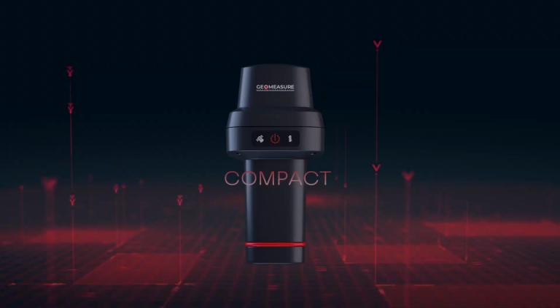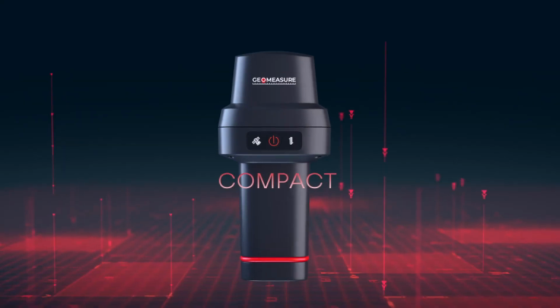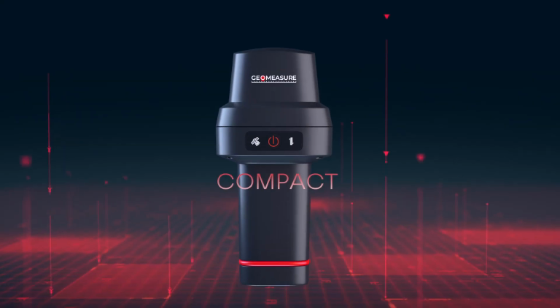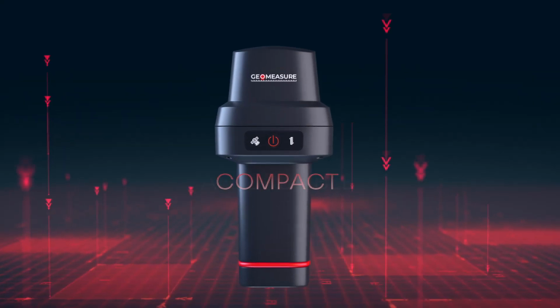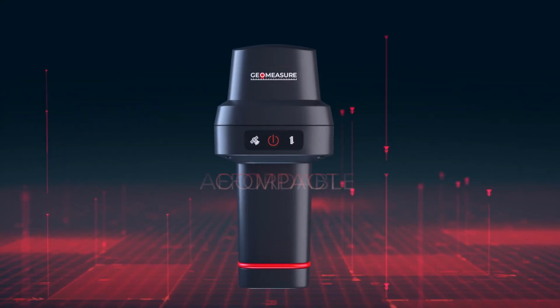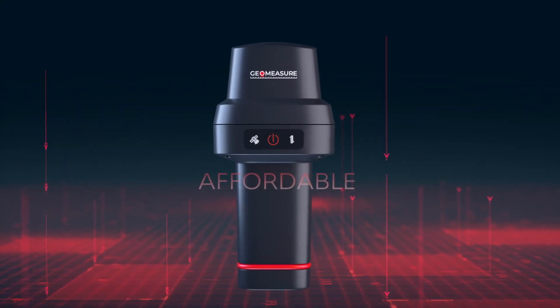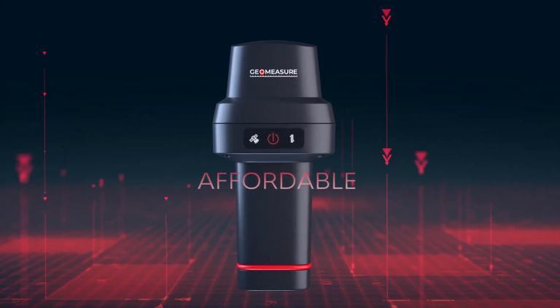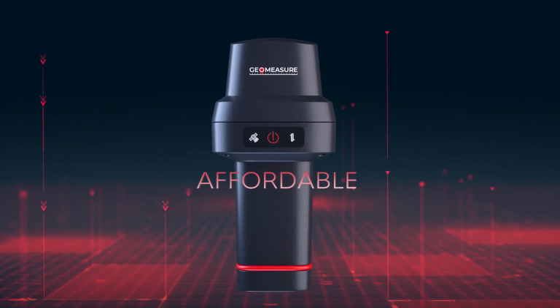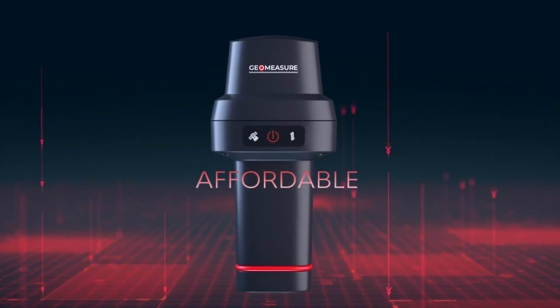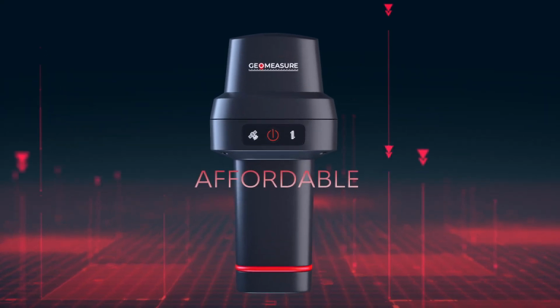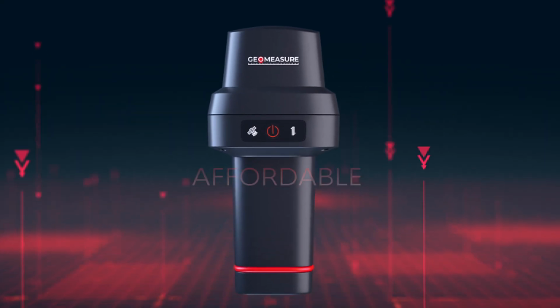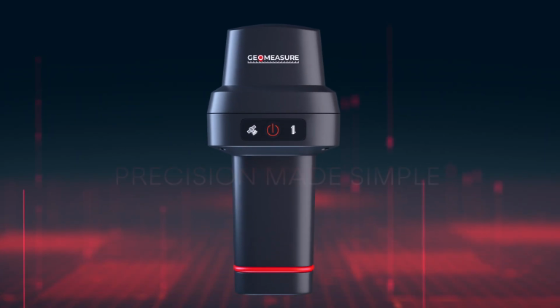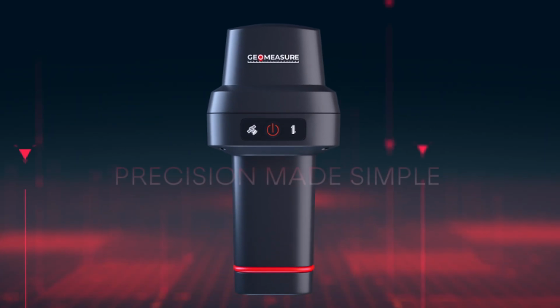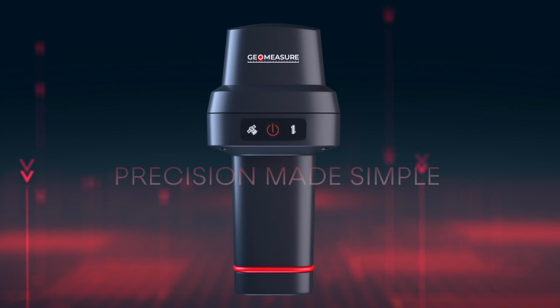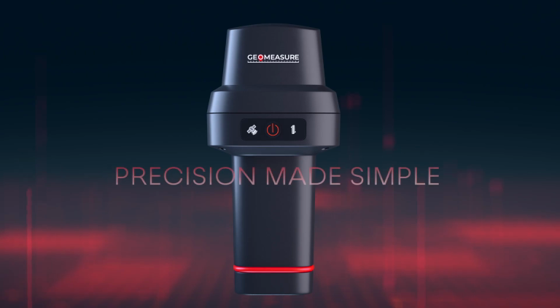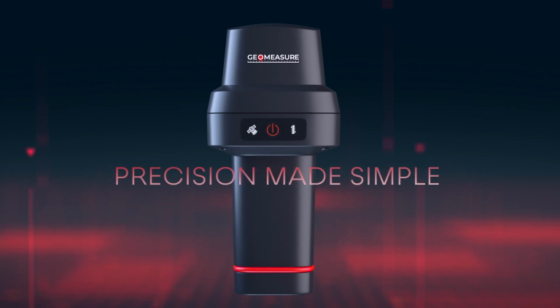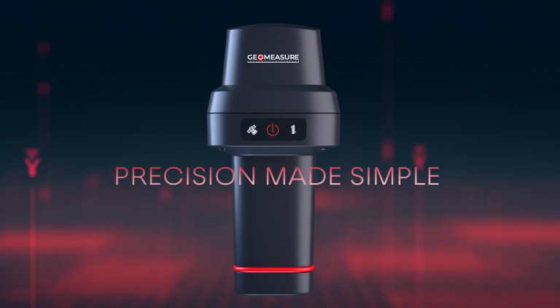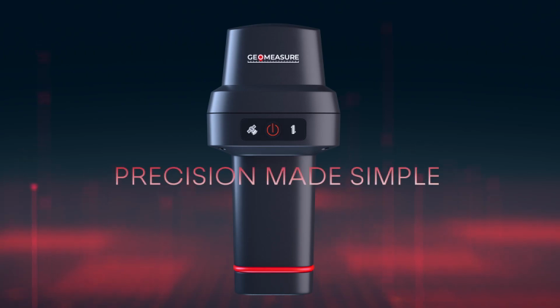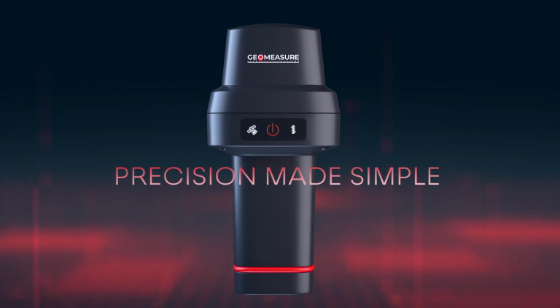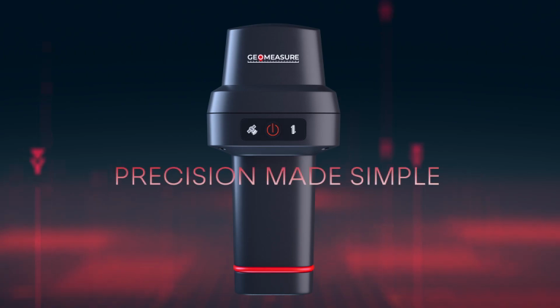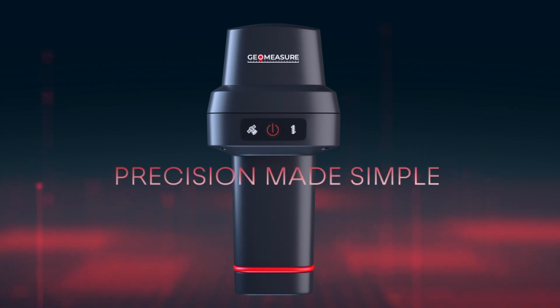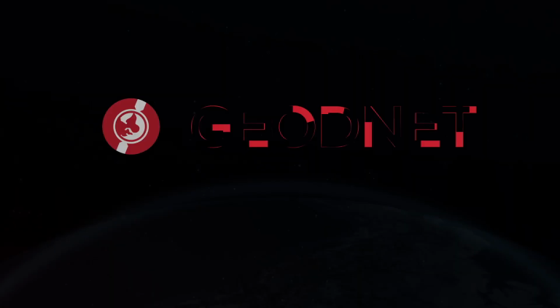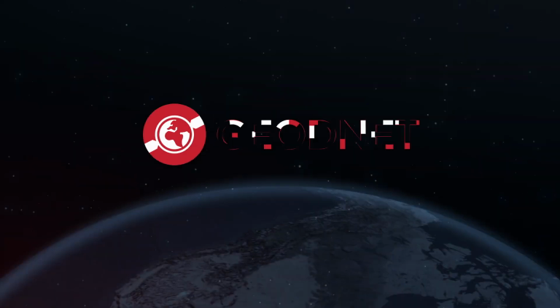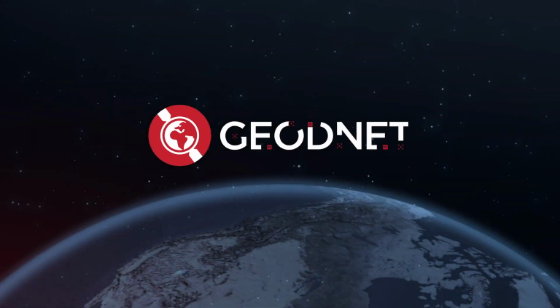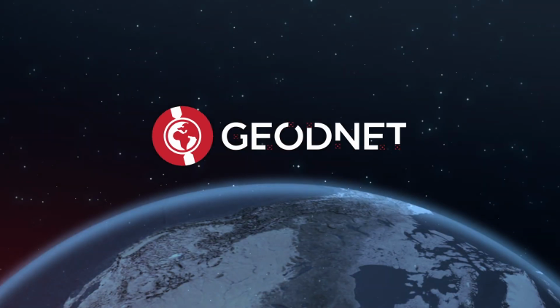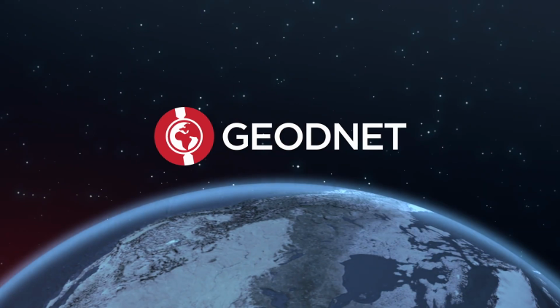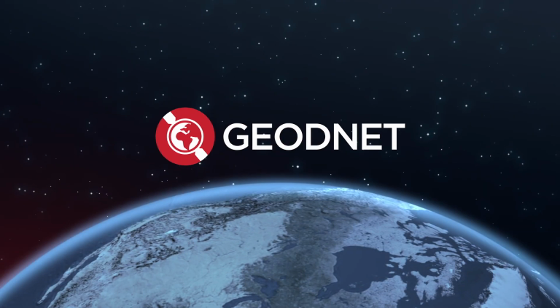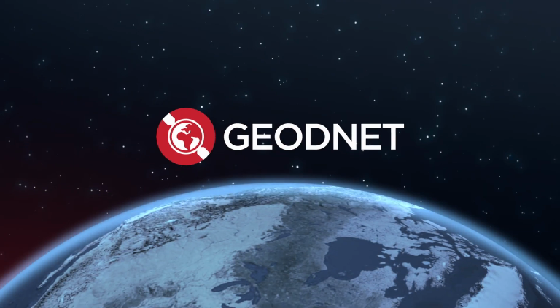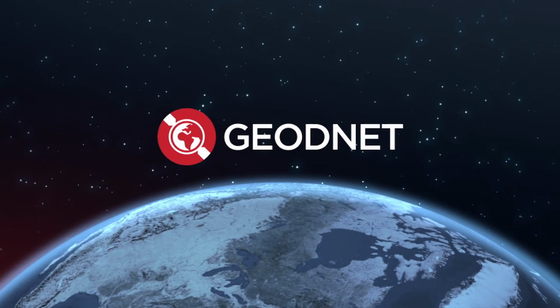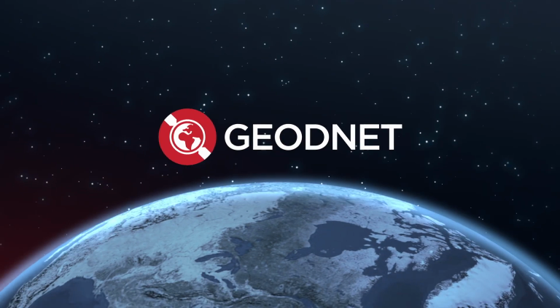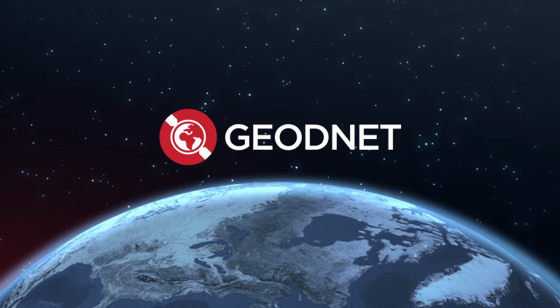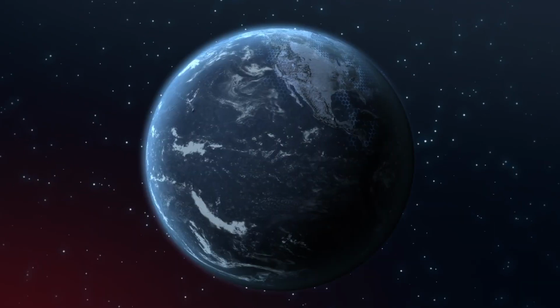Compact. Affordable. Precision made simple. GeoNet — Mind the sky.